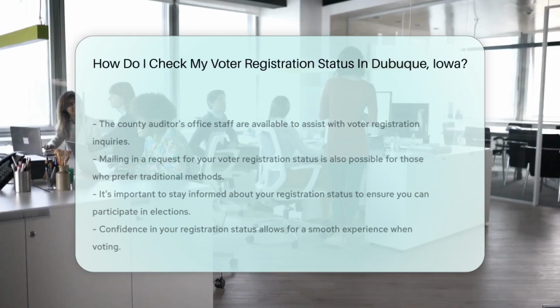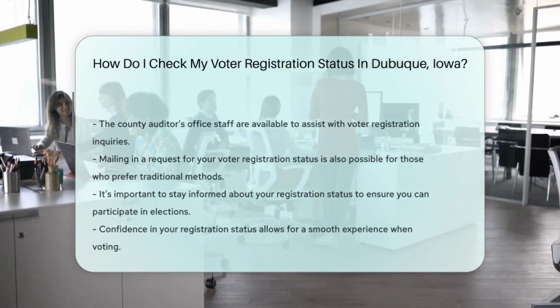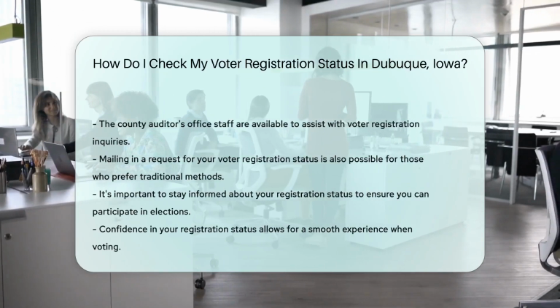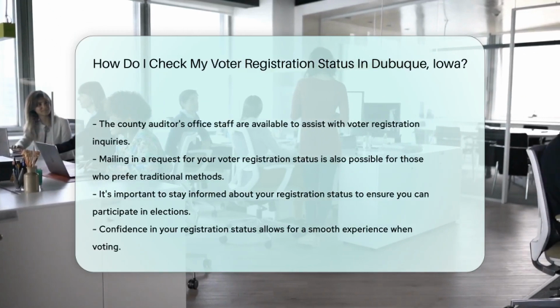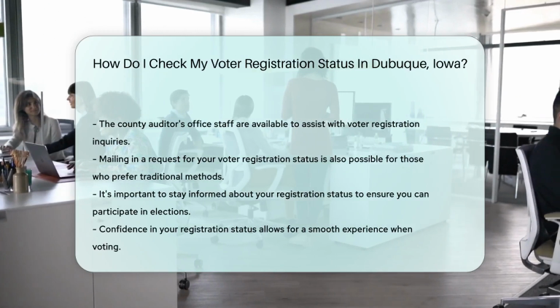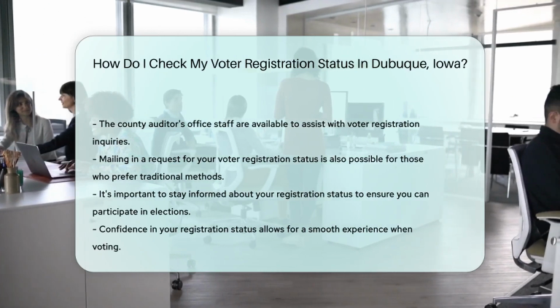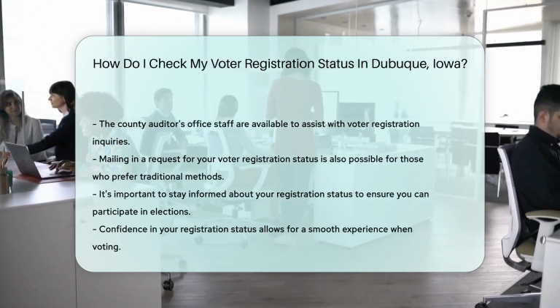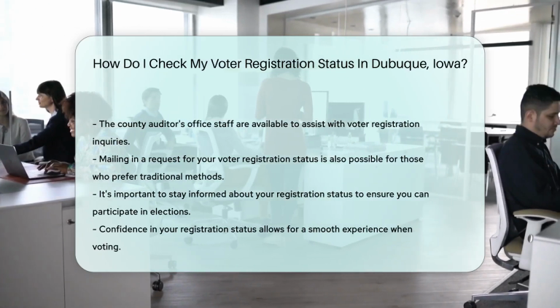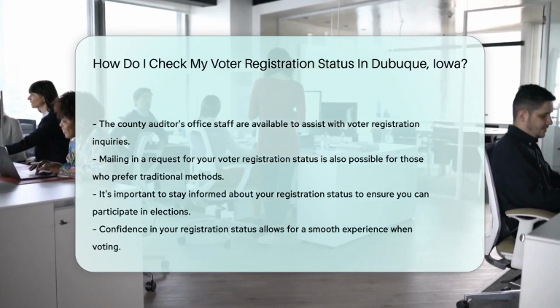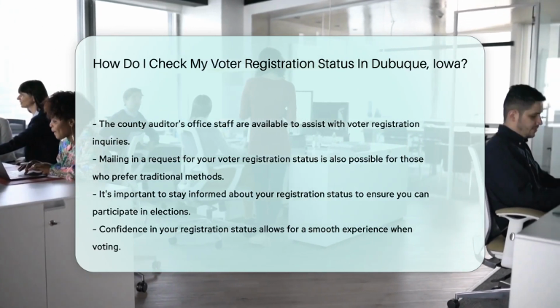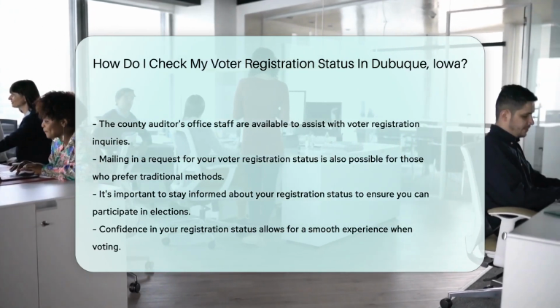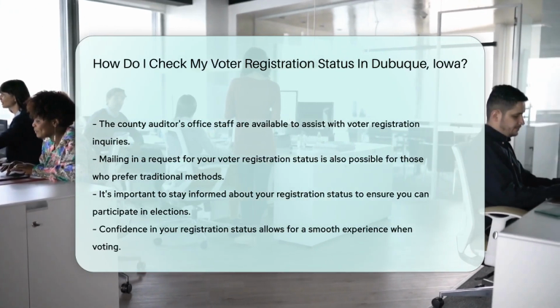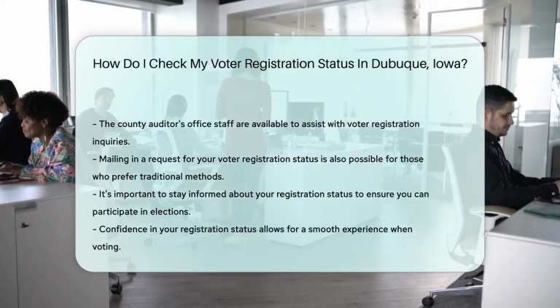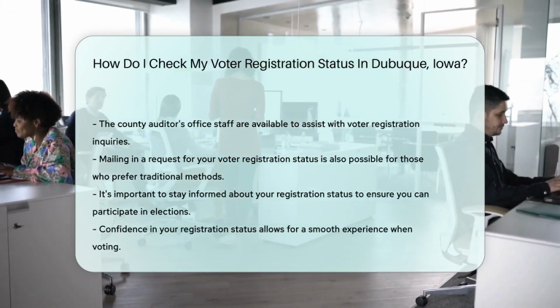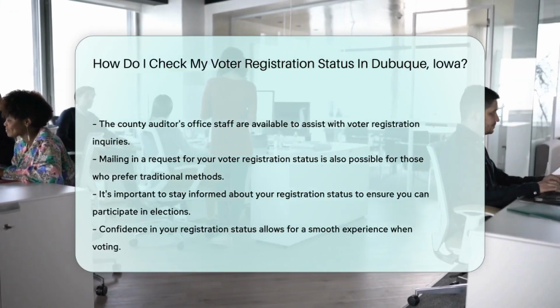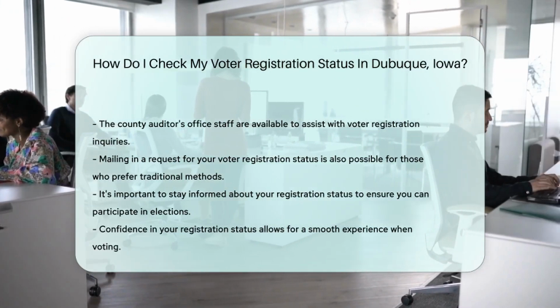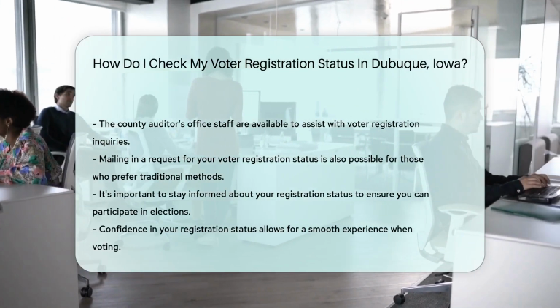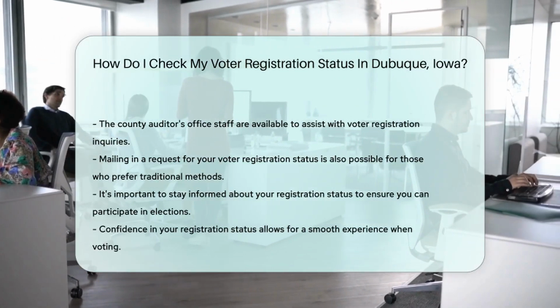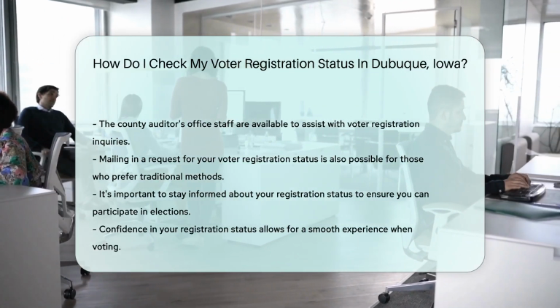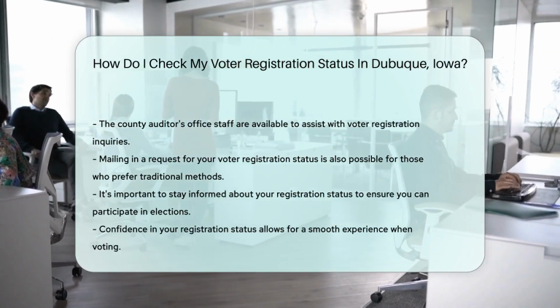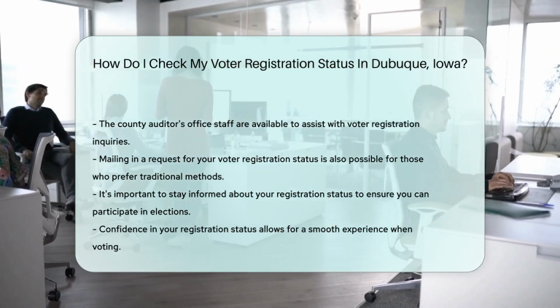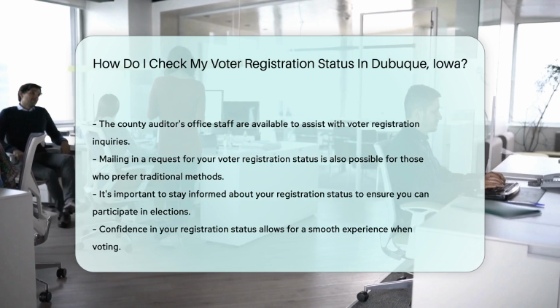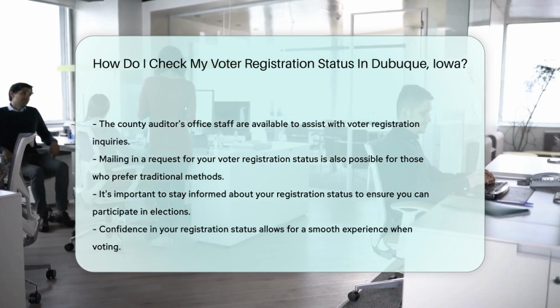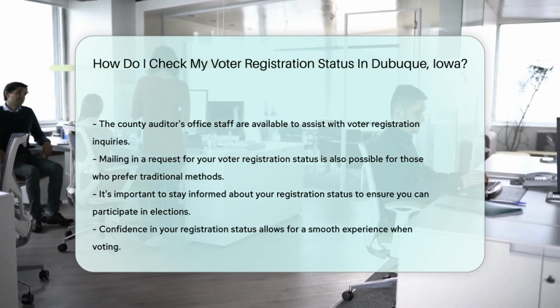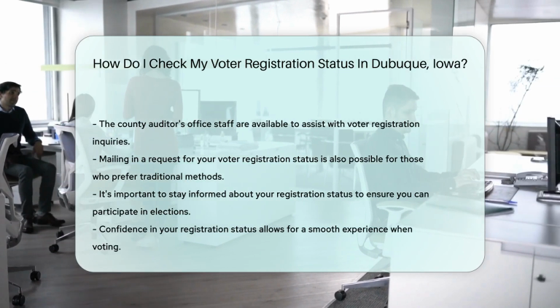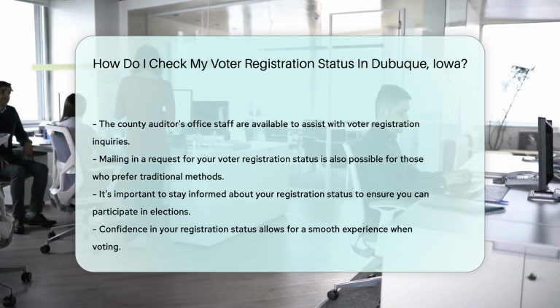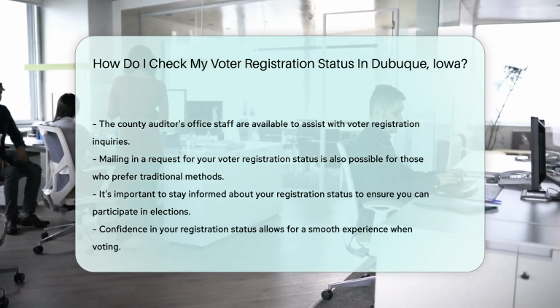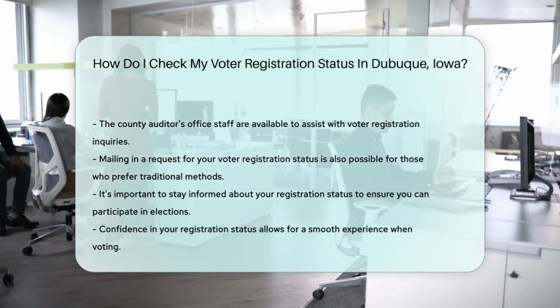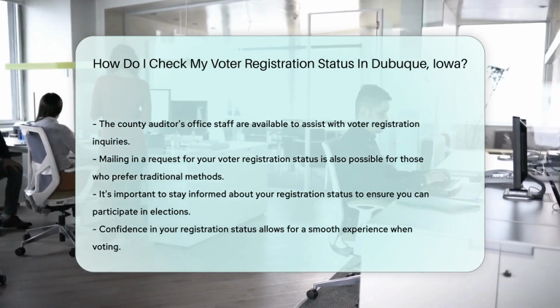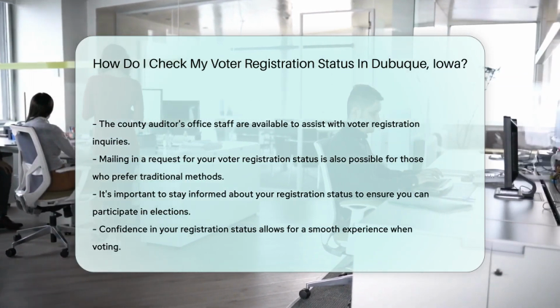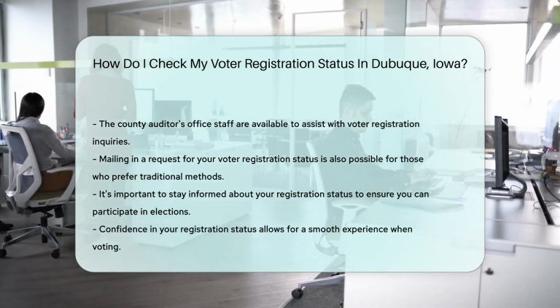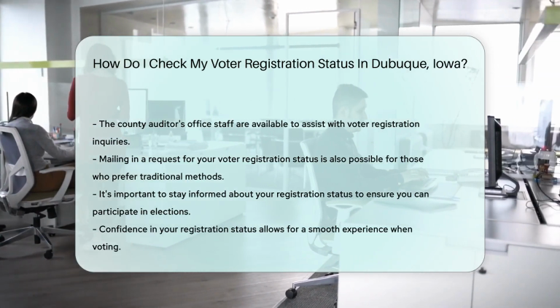Lastly, if you prefer the charm of pen and paper, mailing in a request is also an option. The auditor's office can guide you through this old-school method.